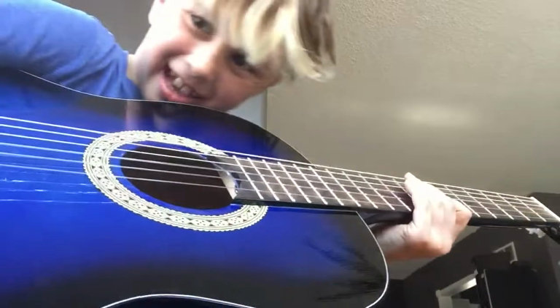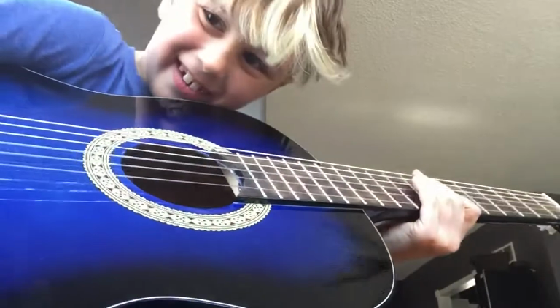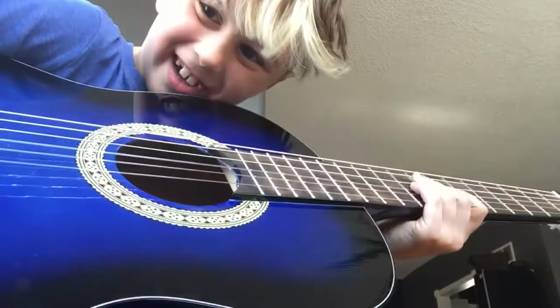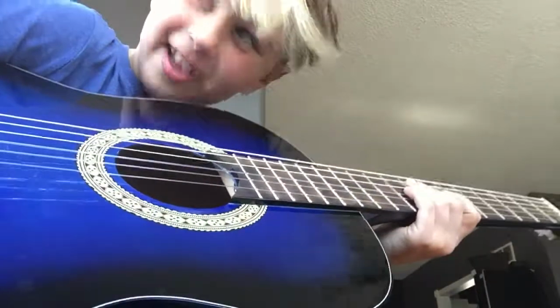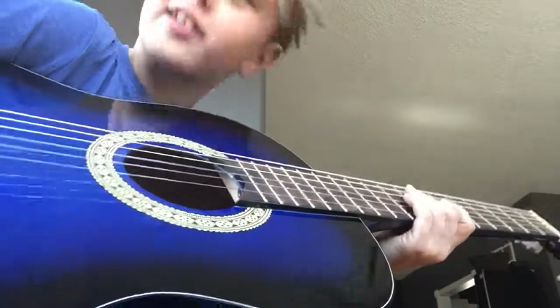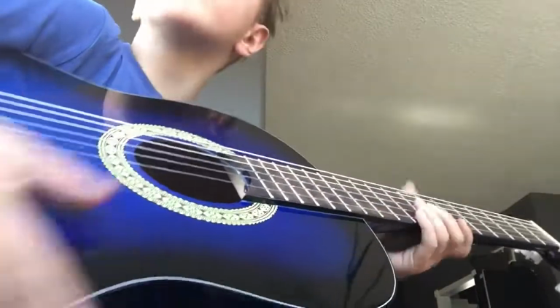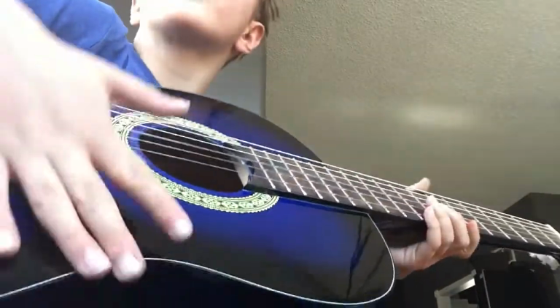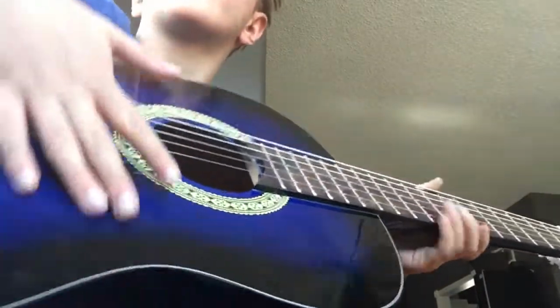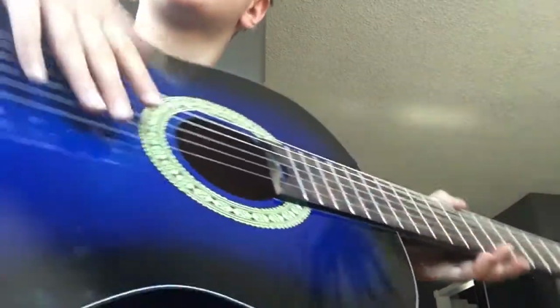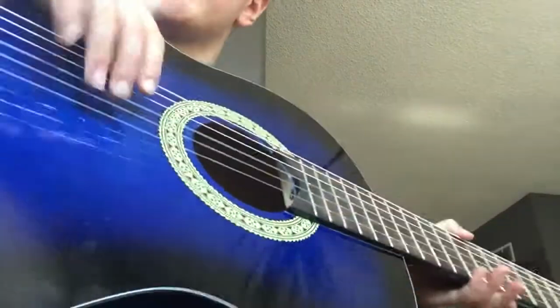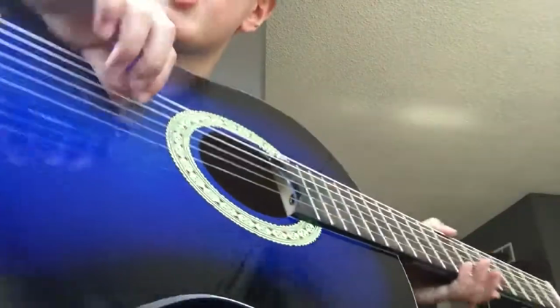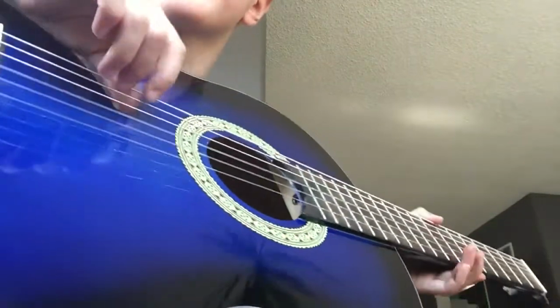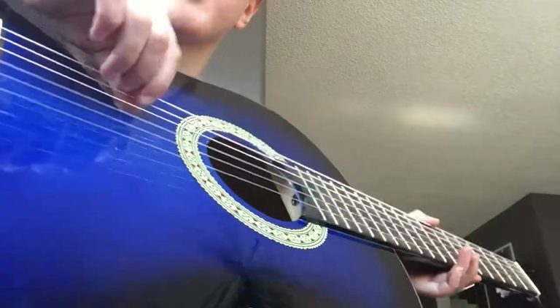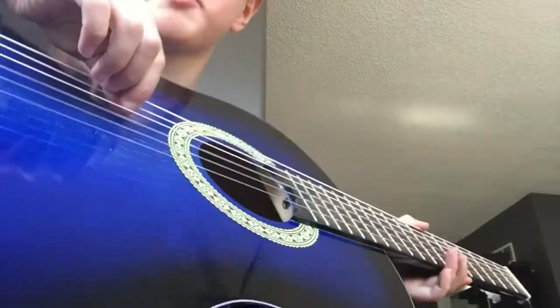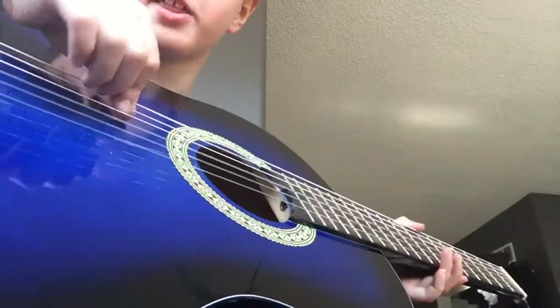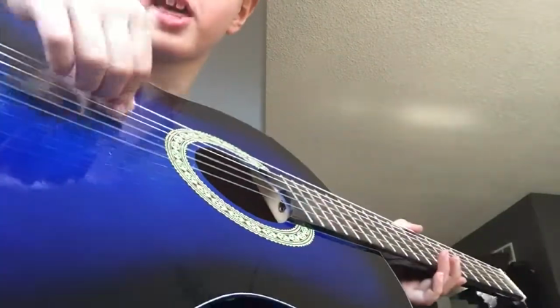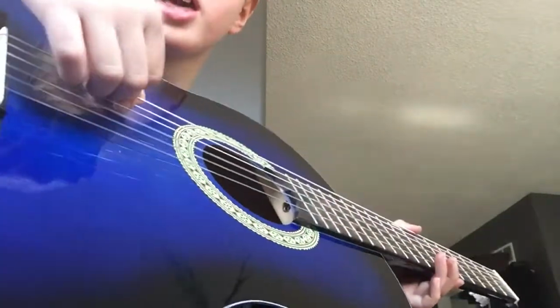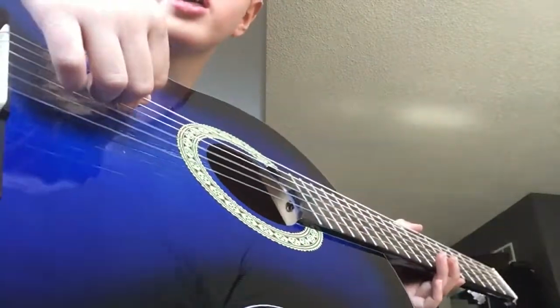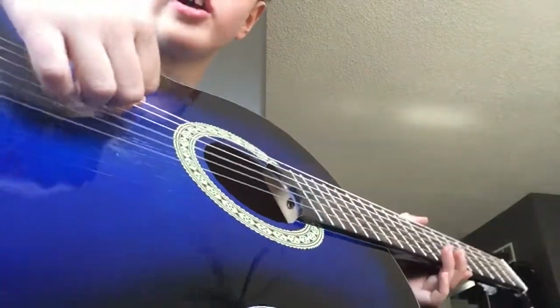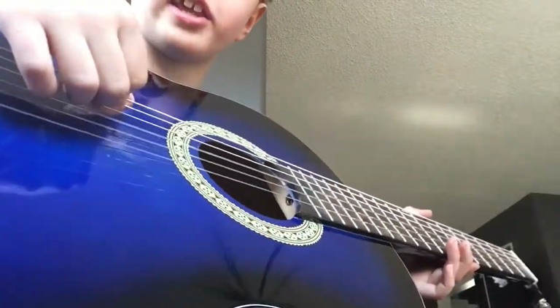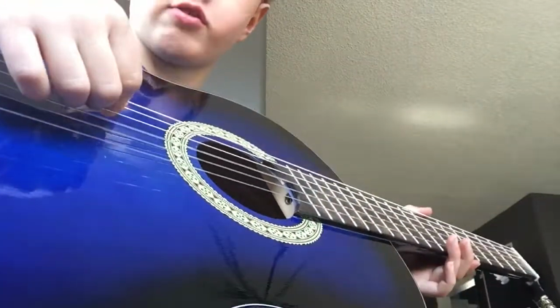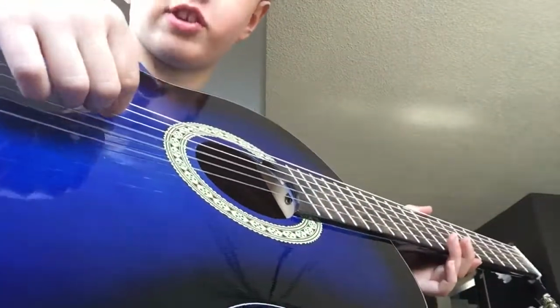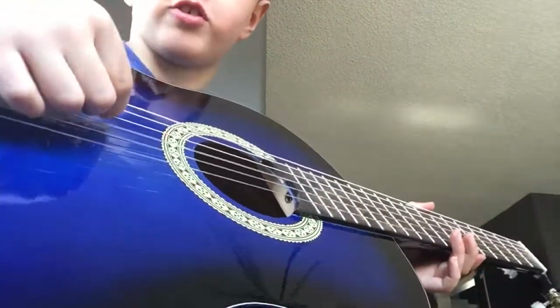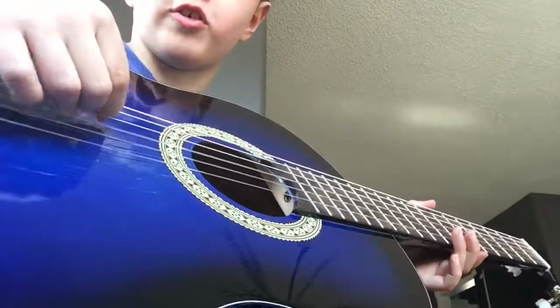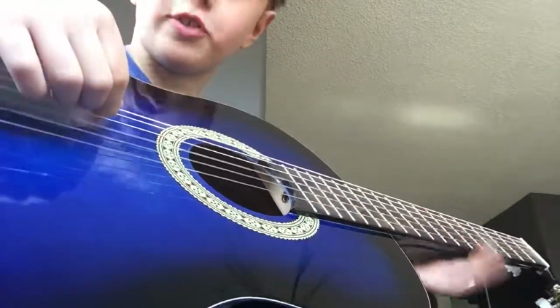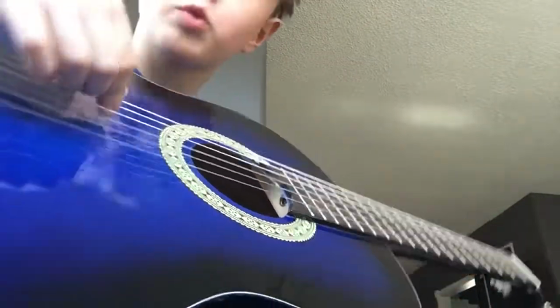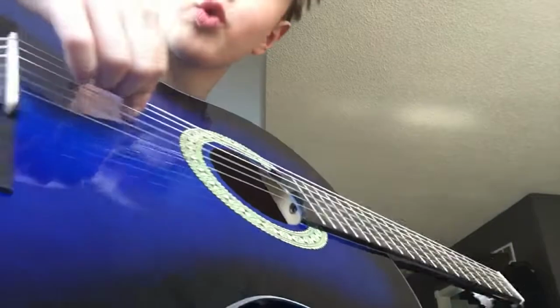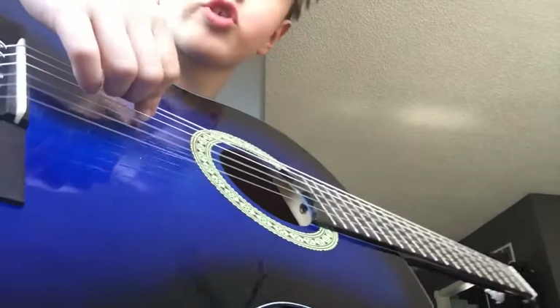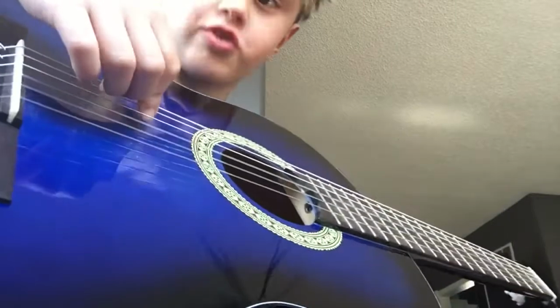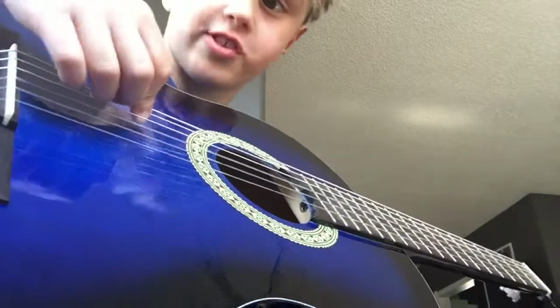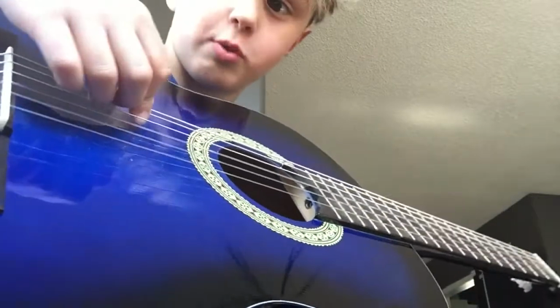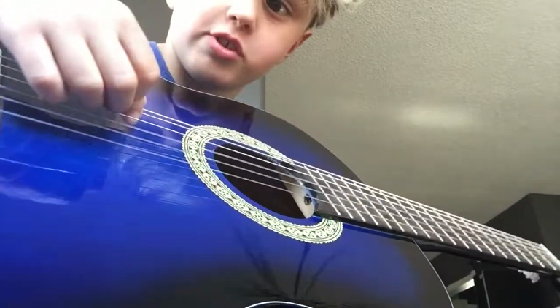Hello guys, today I'm going to show you how to play Rockin' Robin on the acoustic guitar. No chords, just notes.